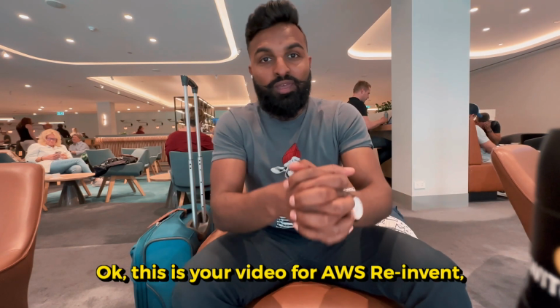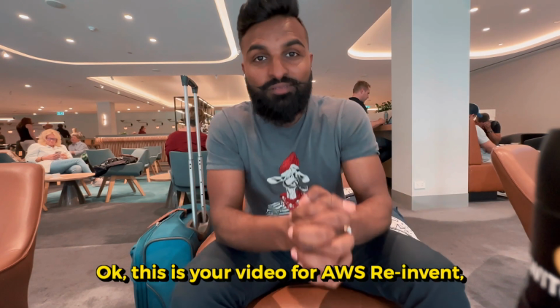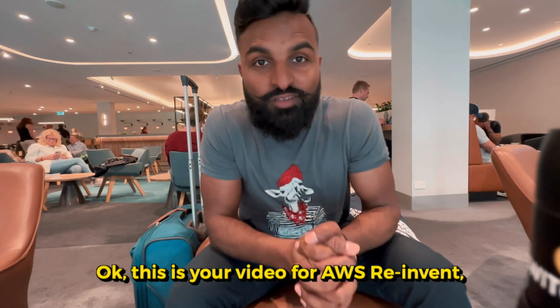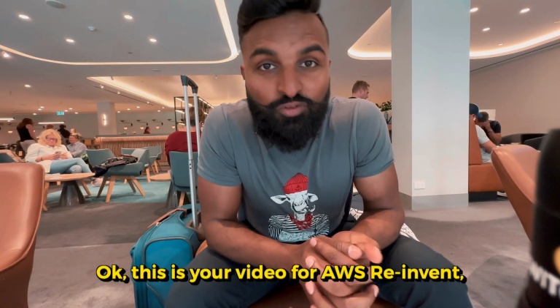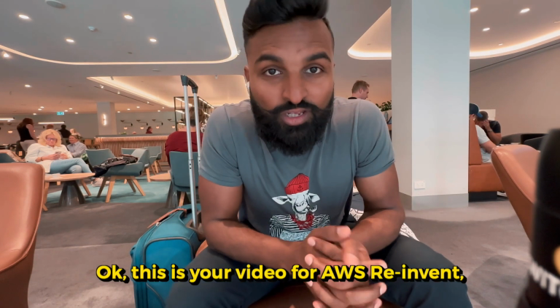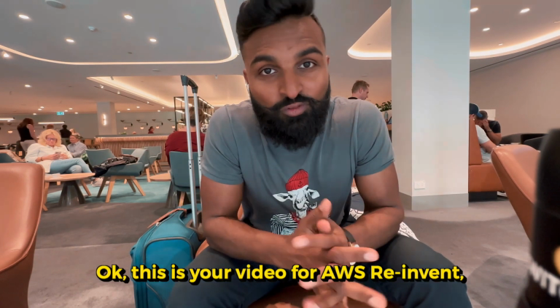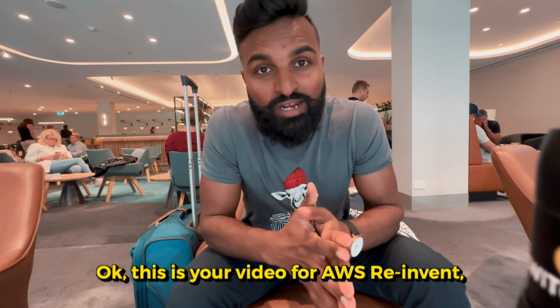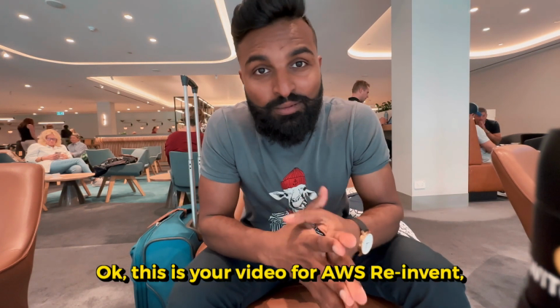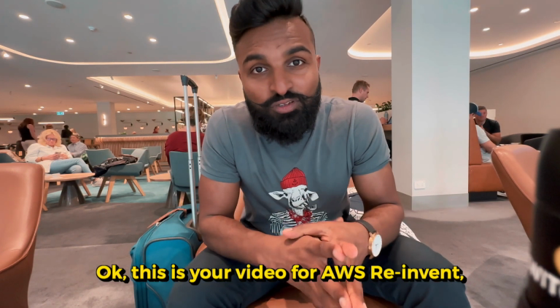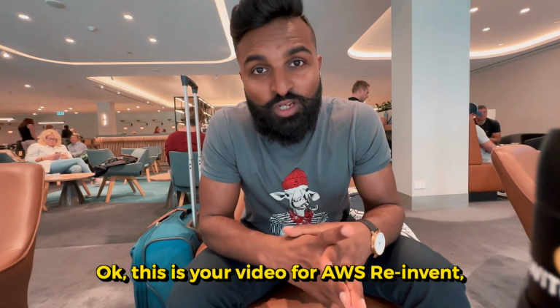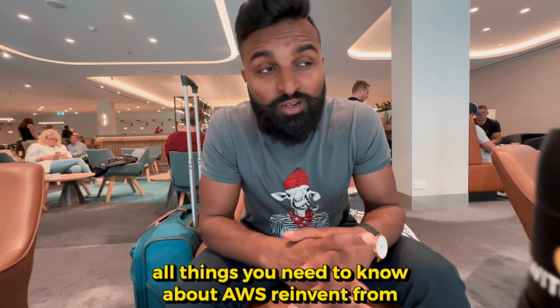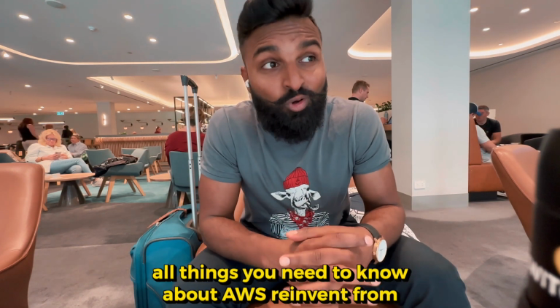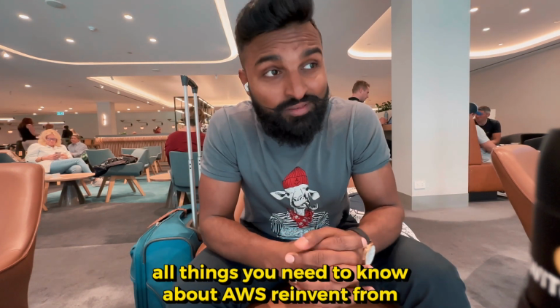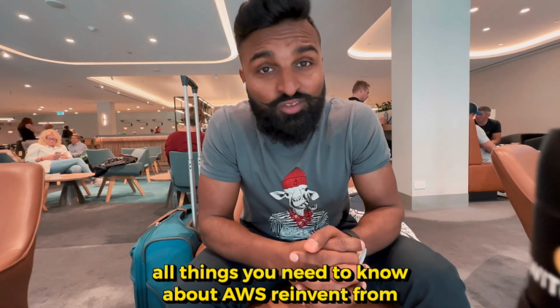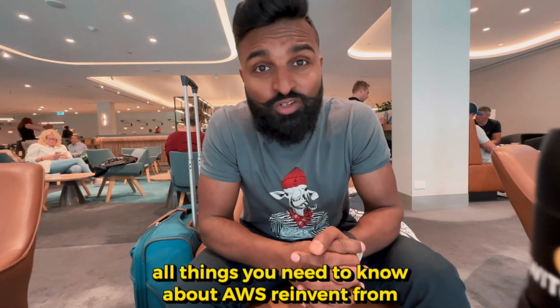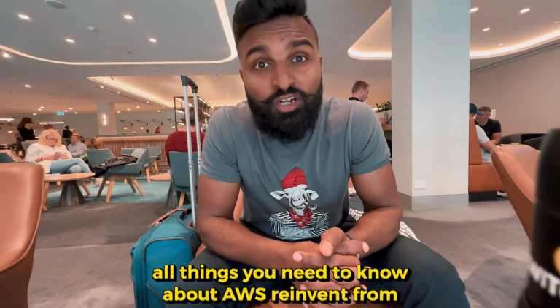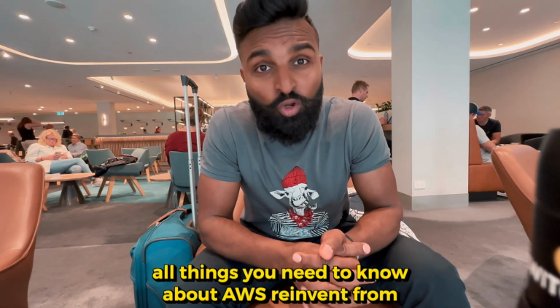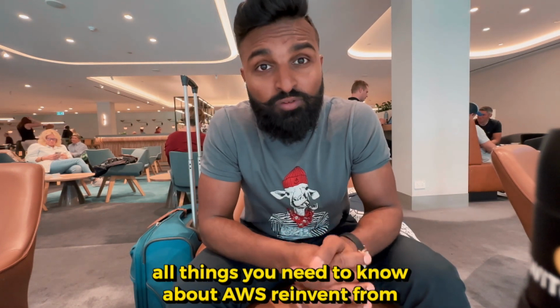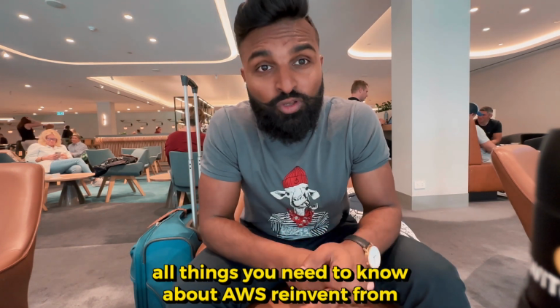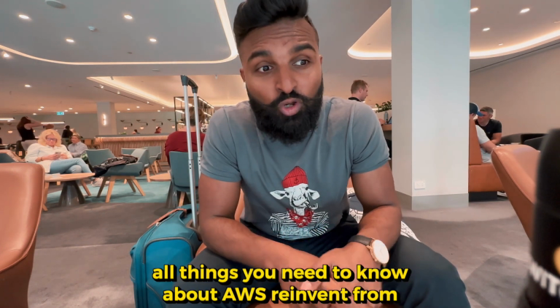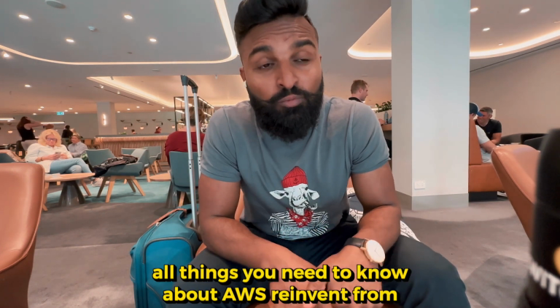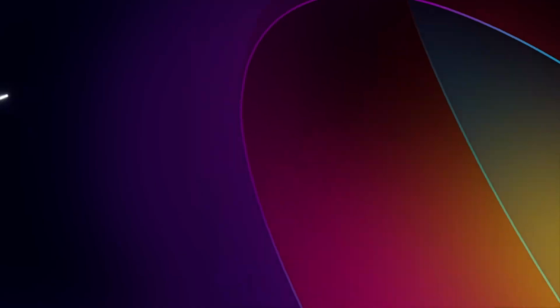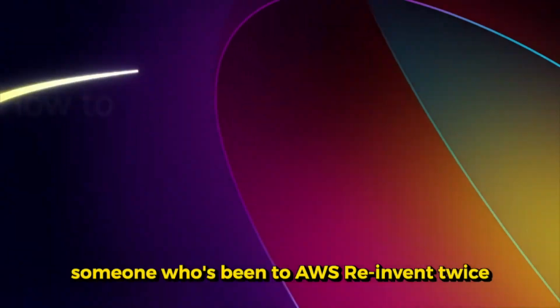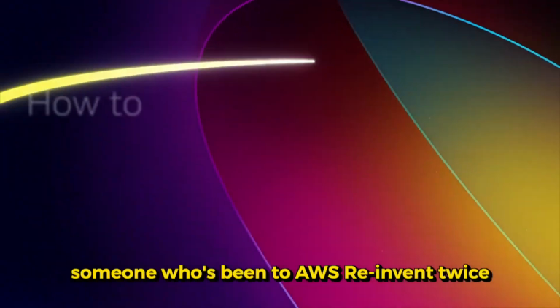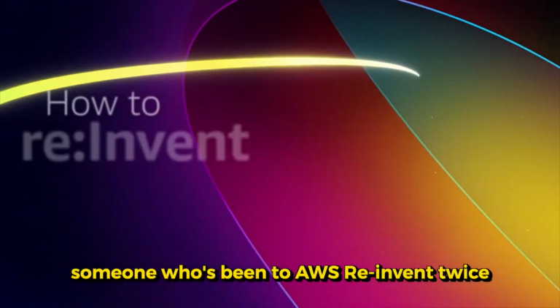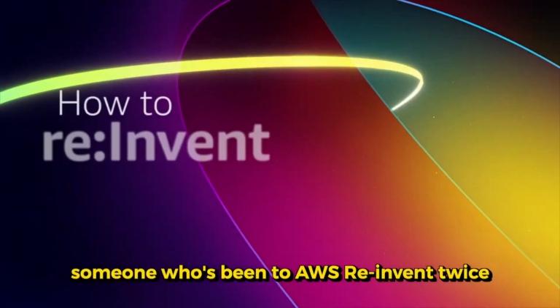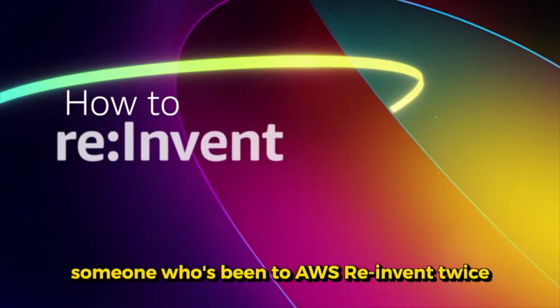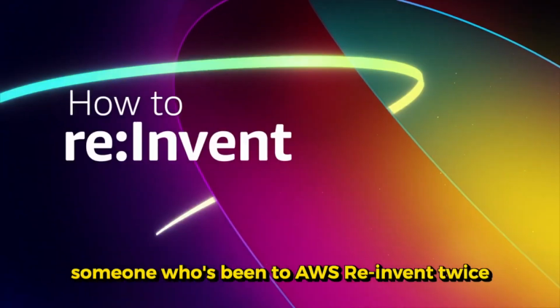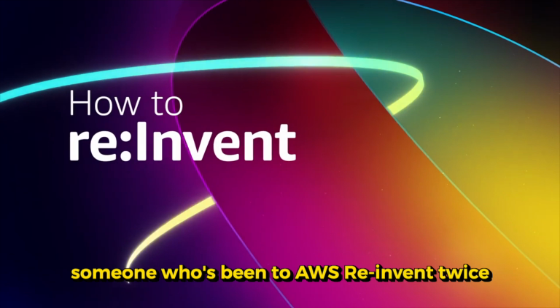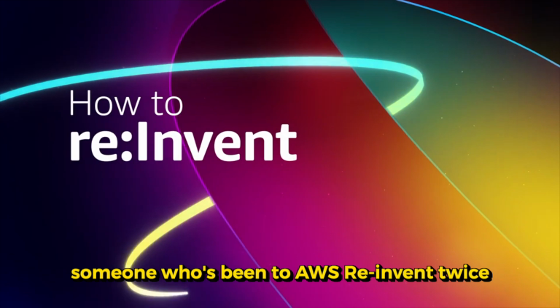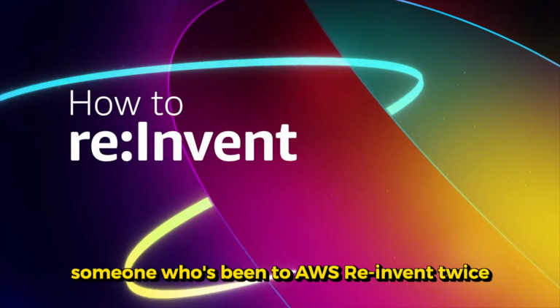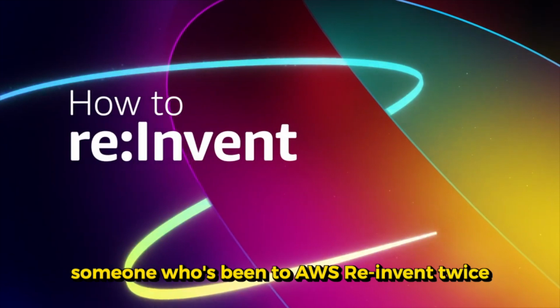This is your video for AWS re:Invent — all things you need to know before you go, from someone who's been to AWS re:Invent twice.